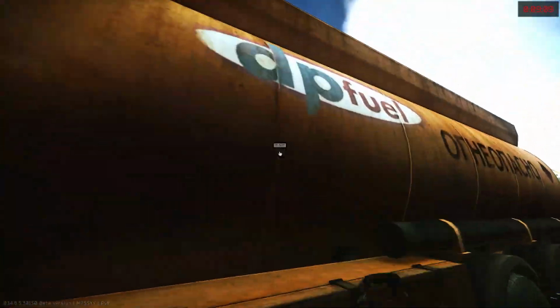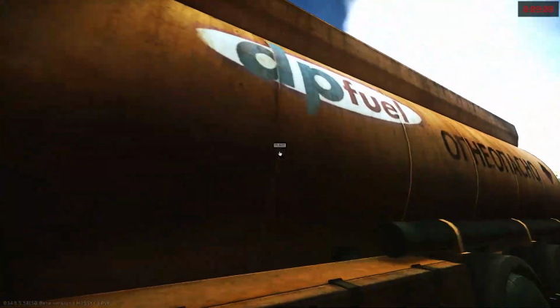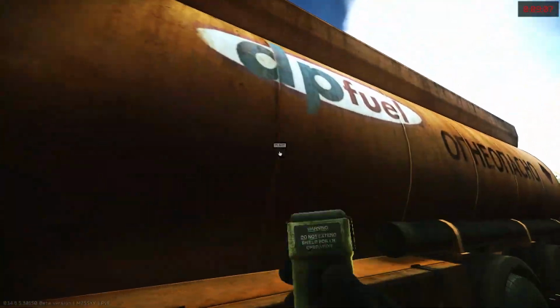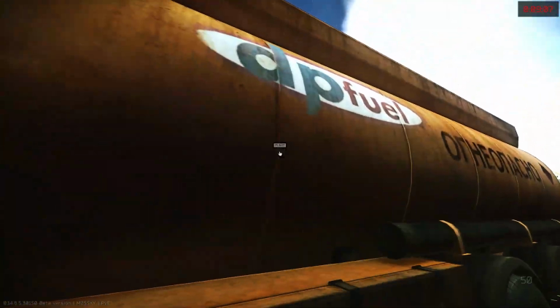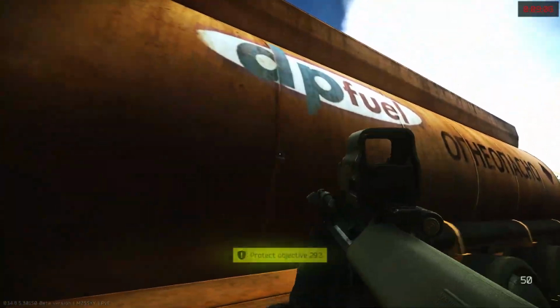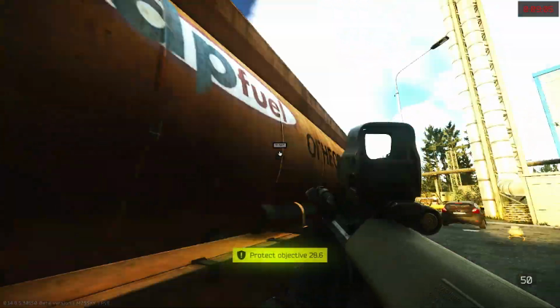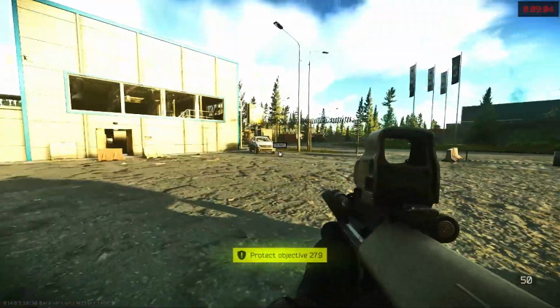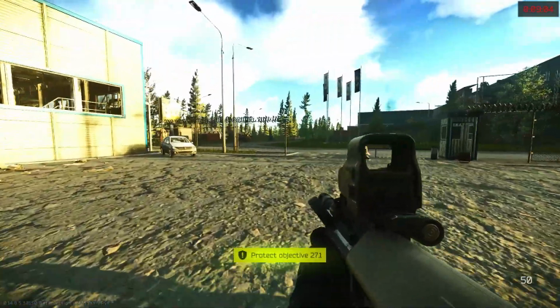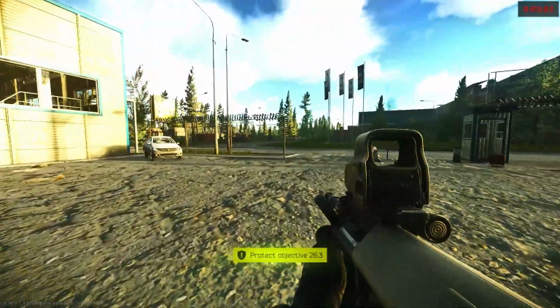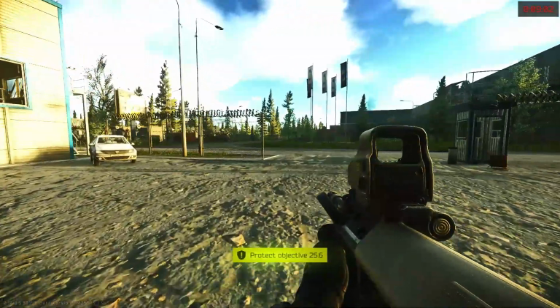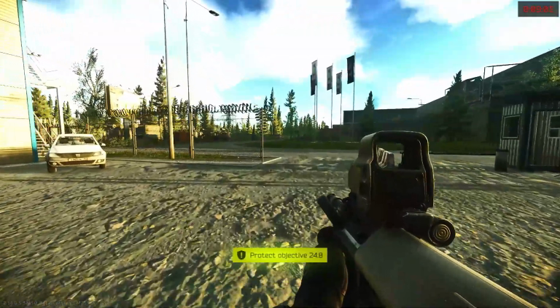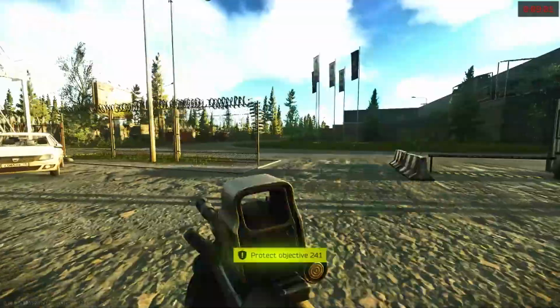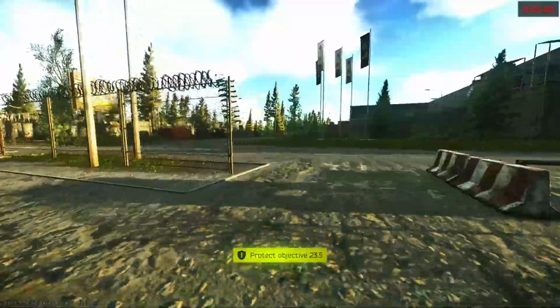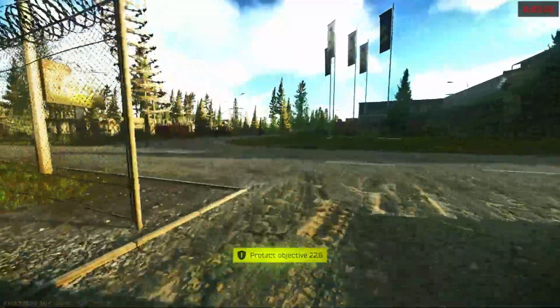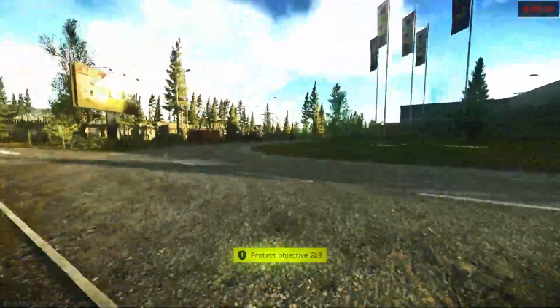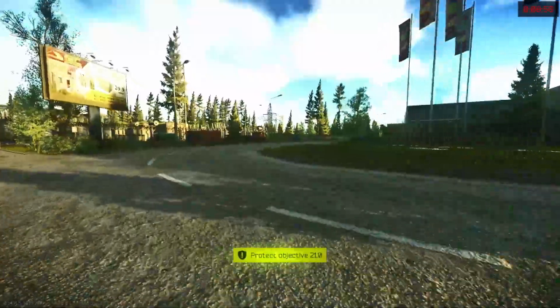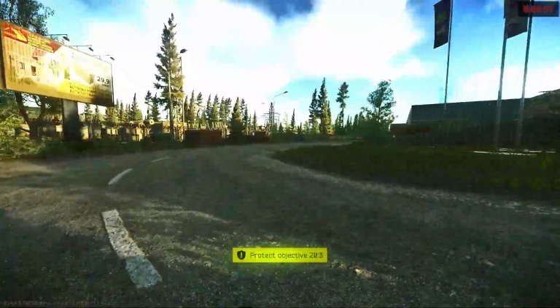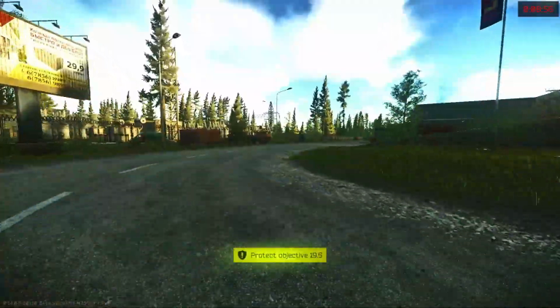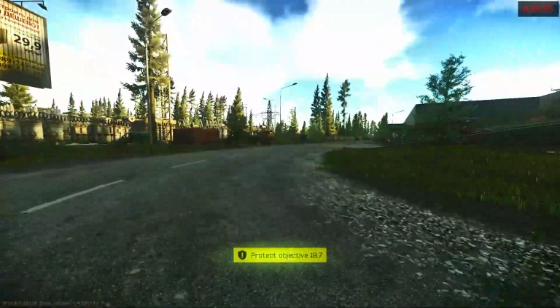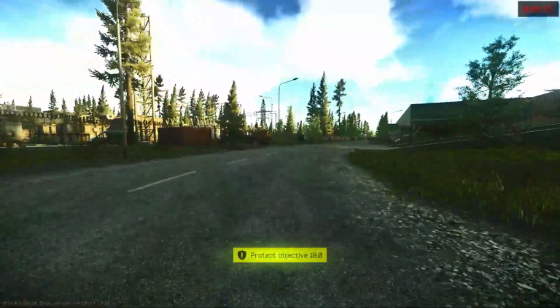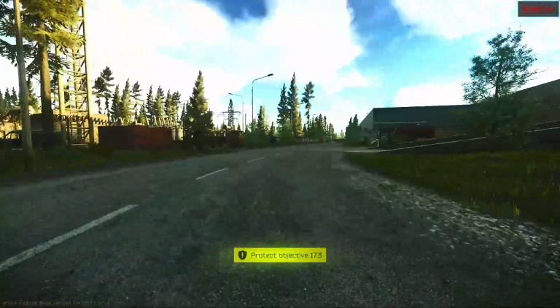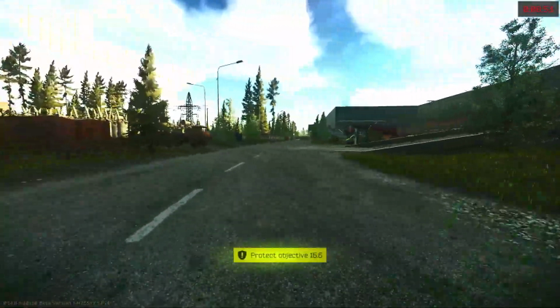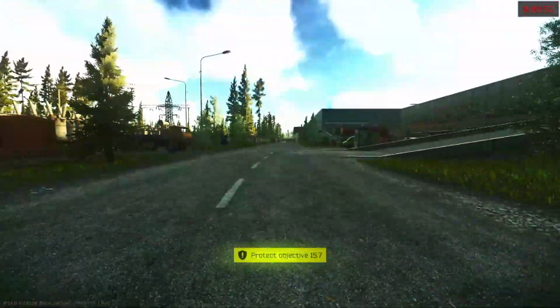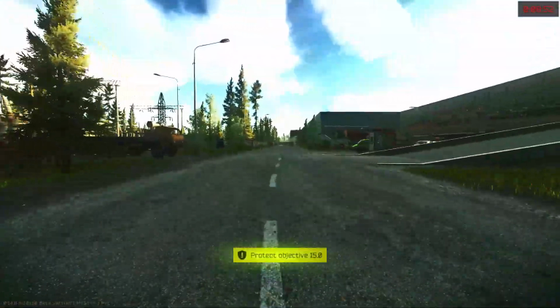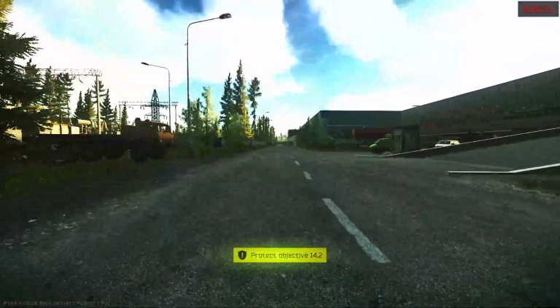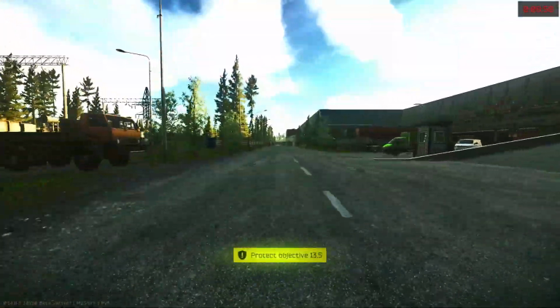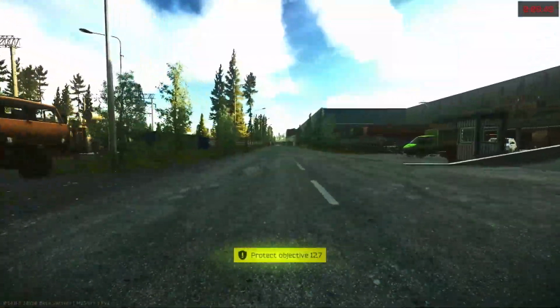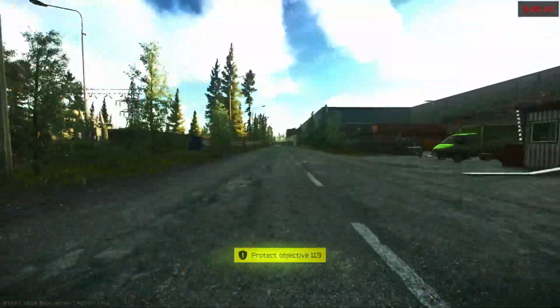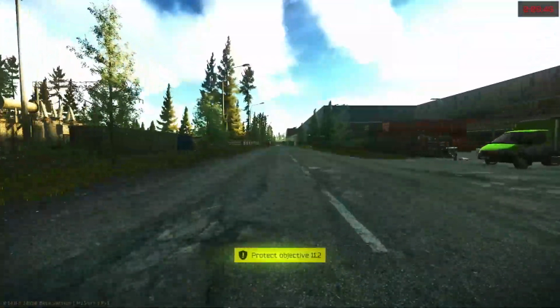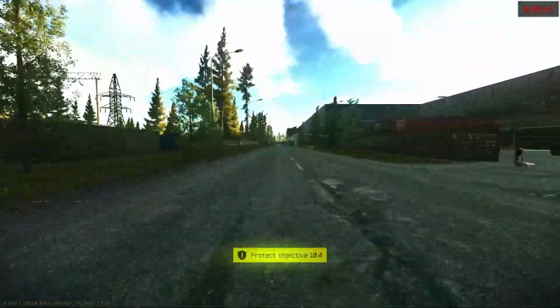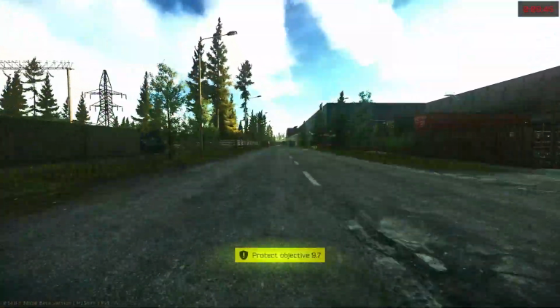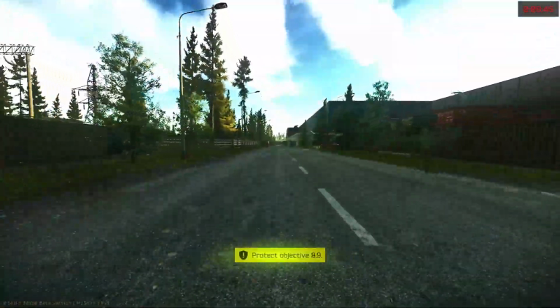Just north of the power building, down the road, you will find the next fuel tank, and it is right beside the hole-in-the-wall extract.